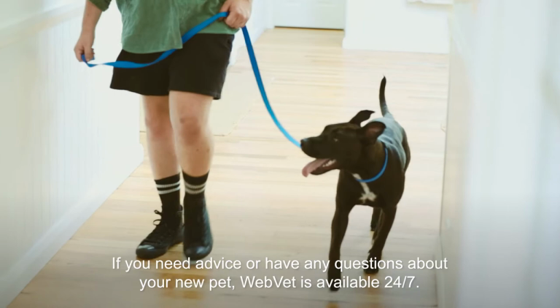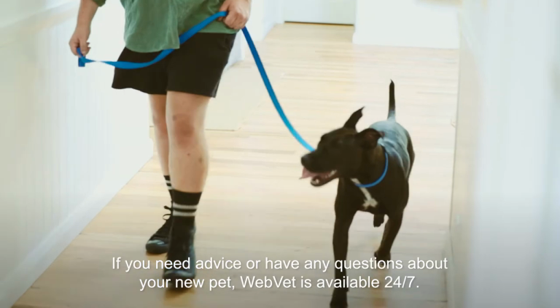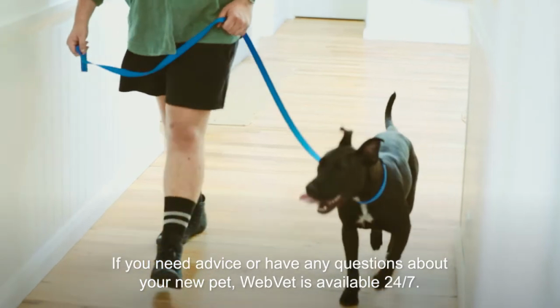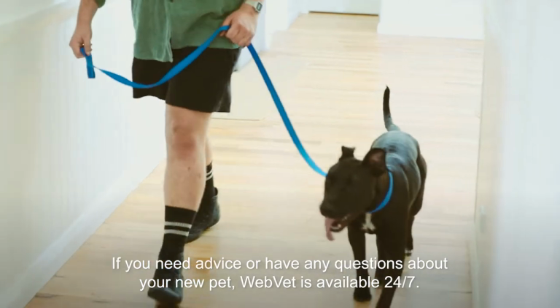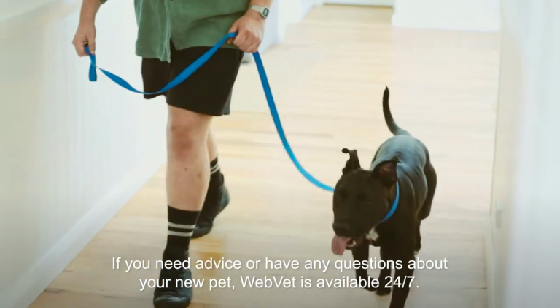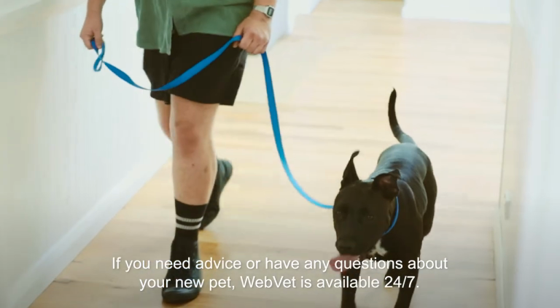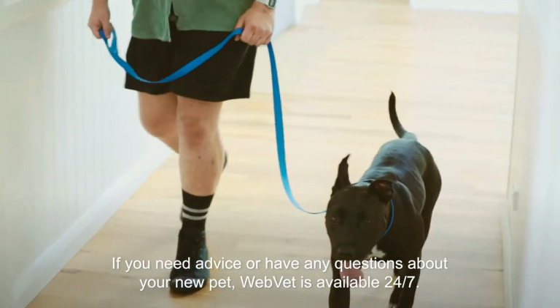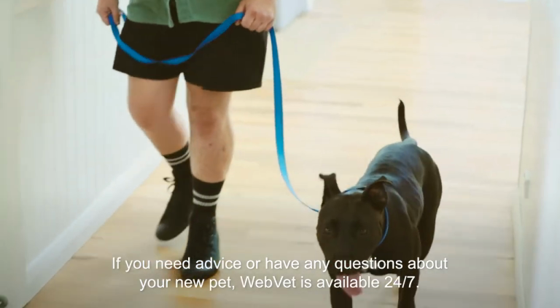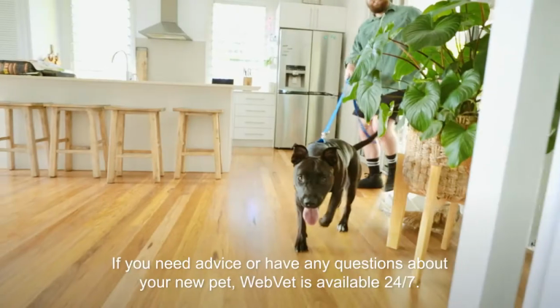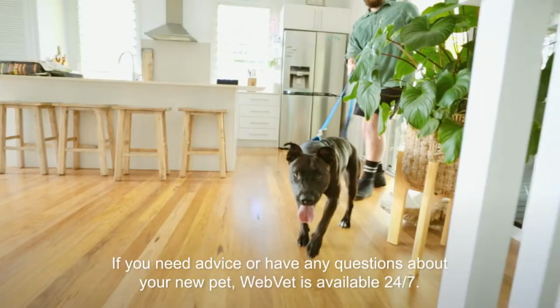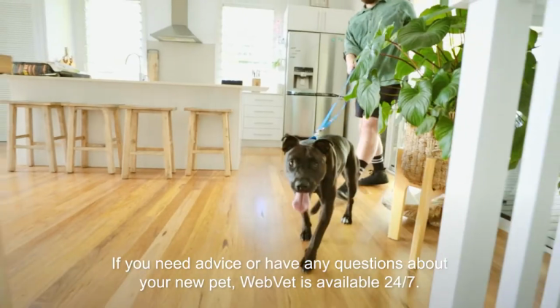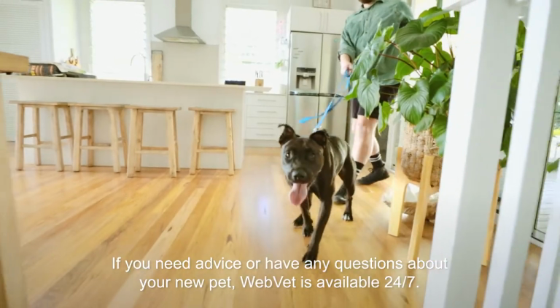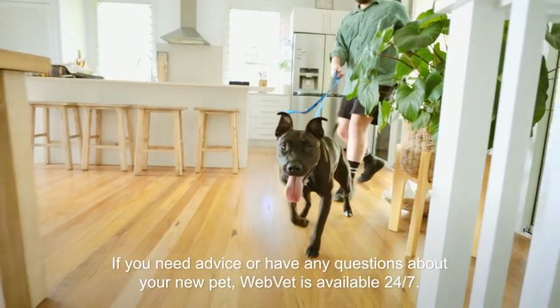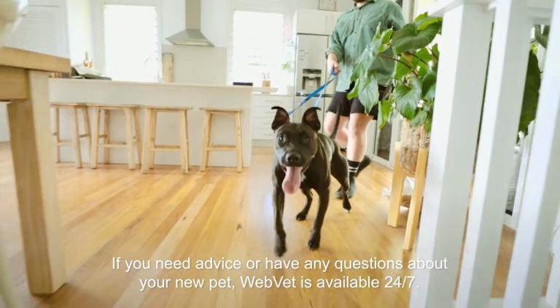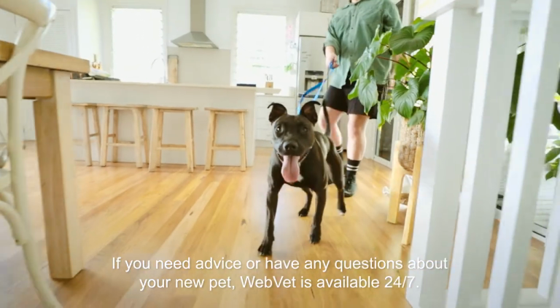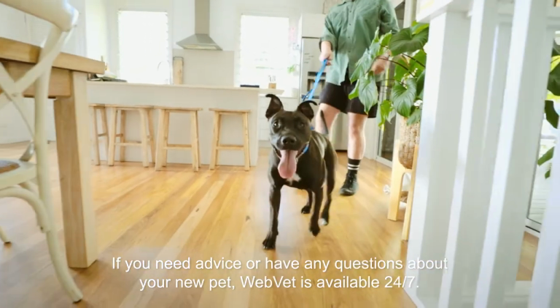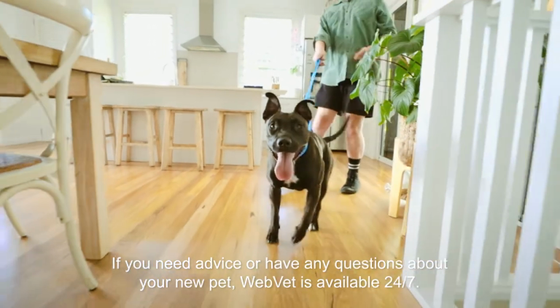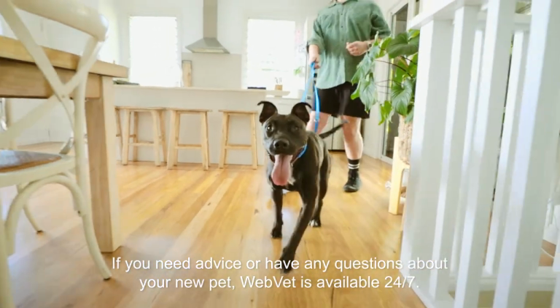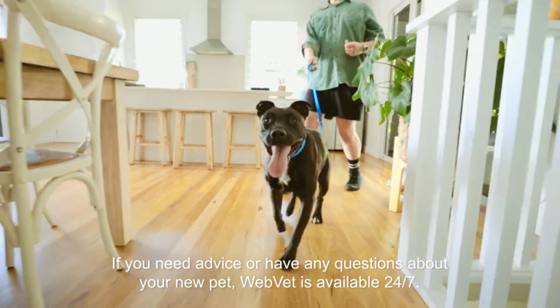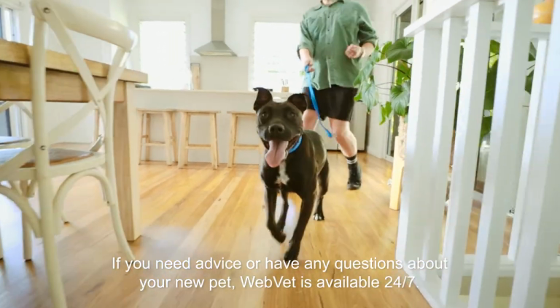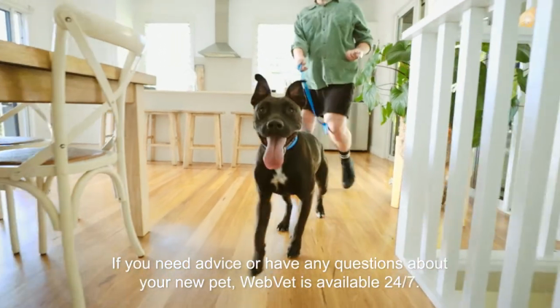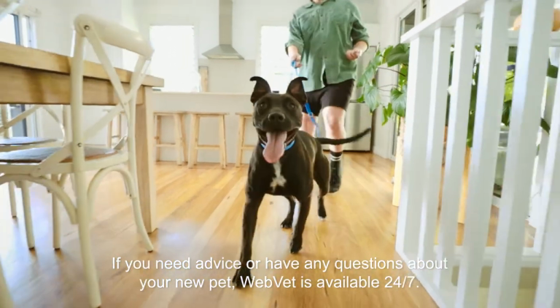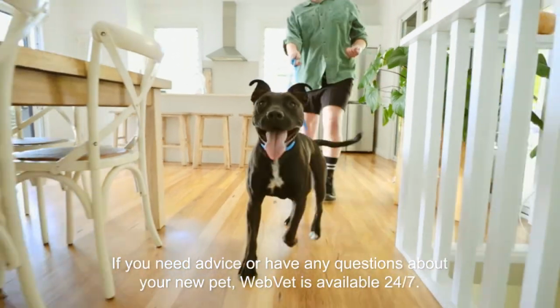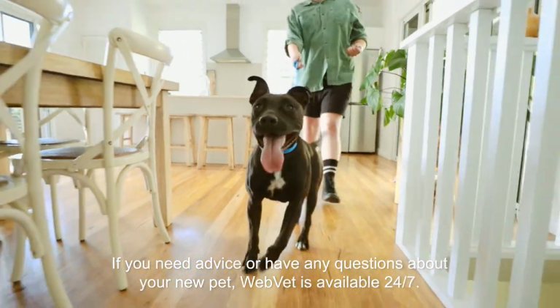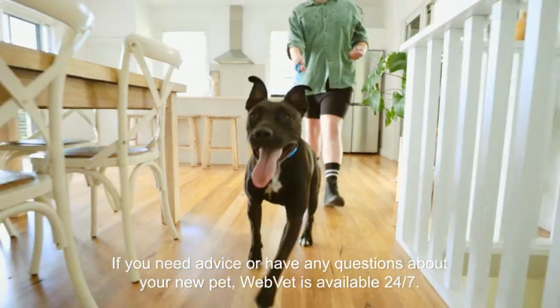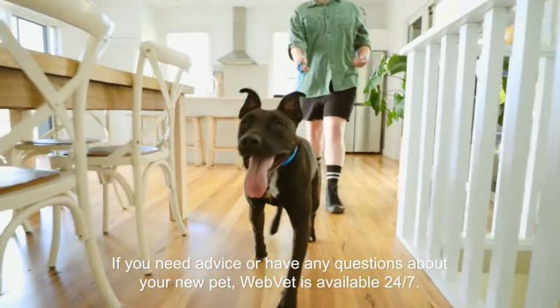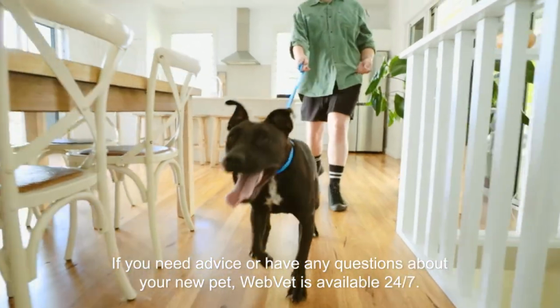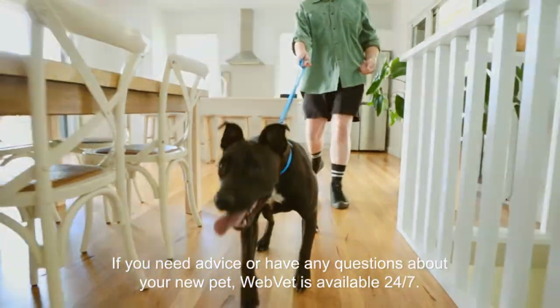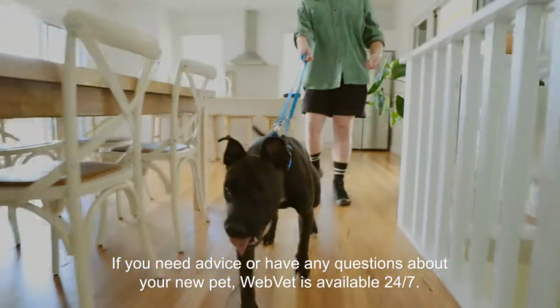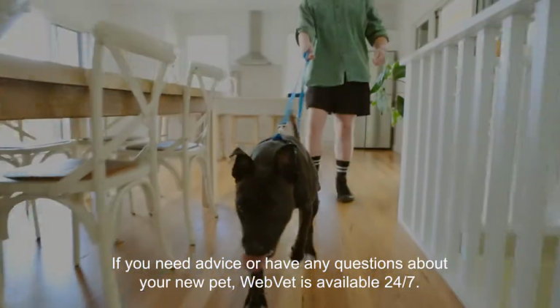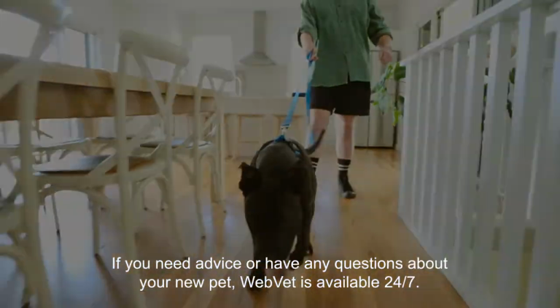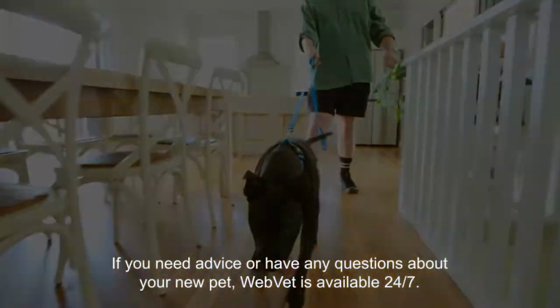If you need advice or have any questions about your new pet WebVet is available 24-7.